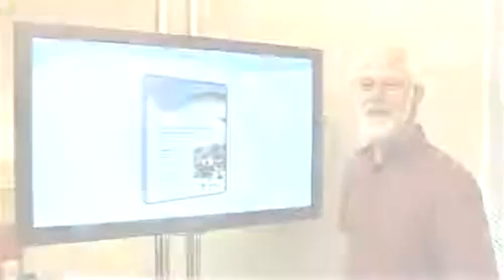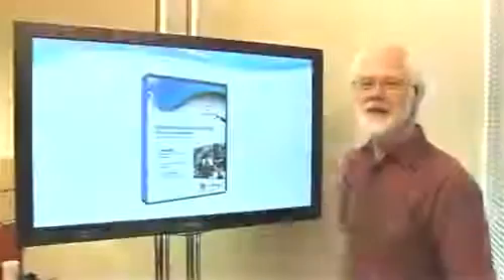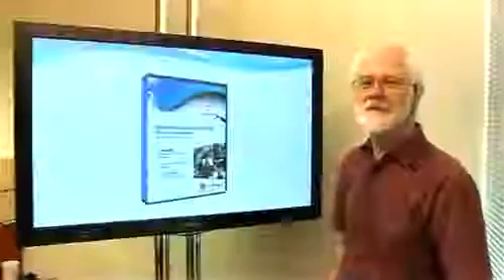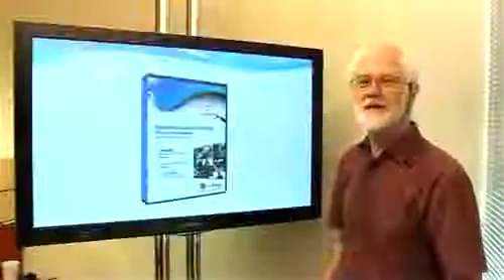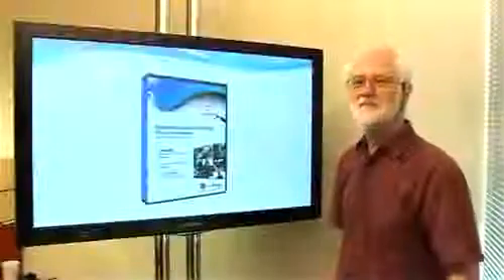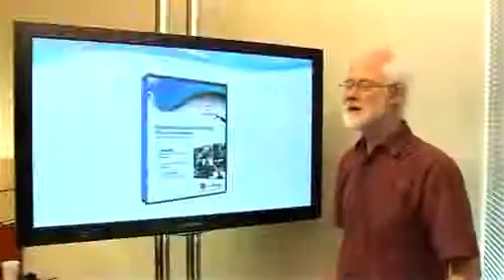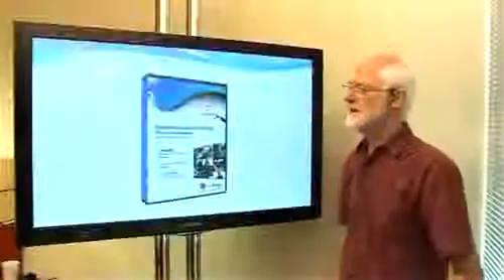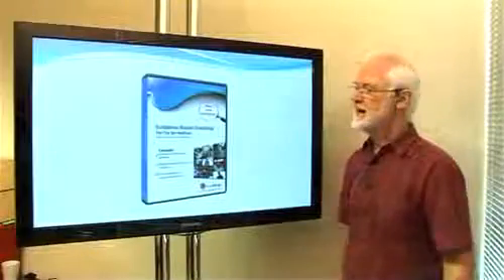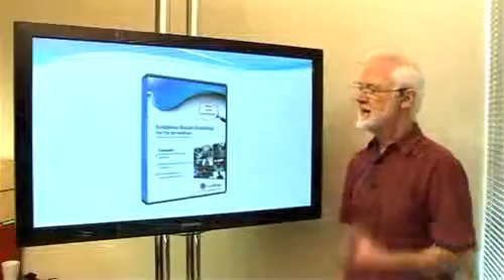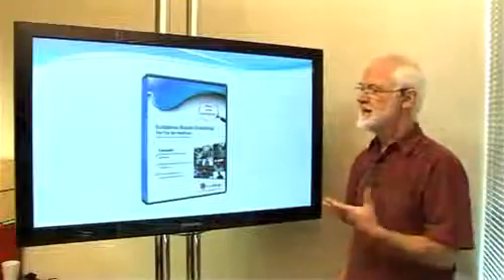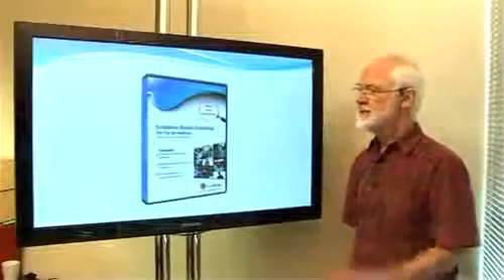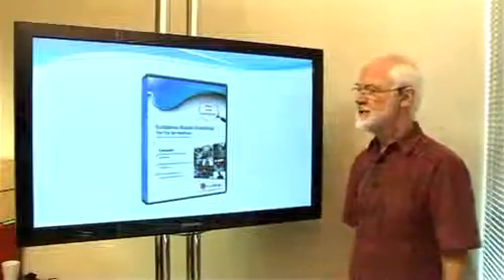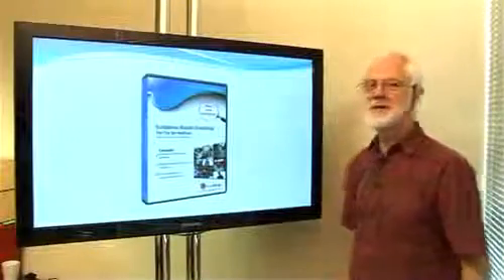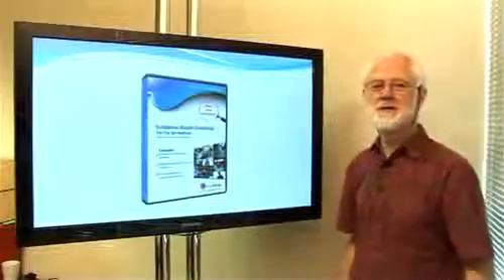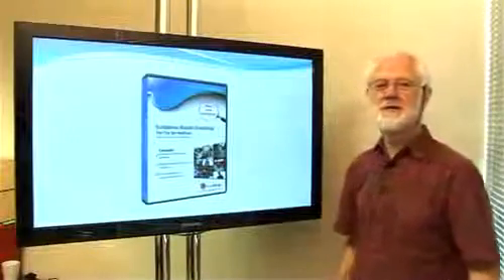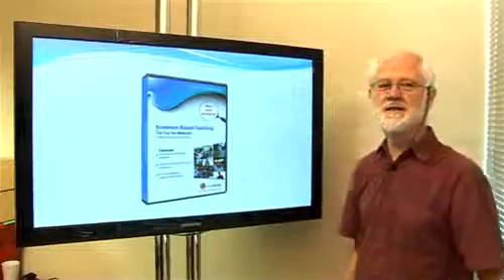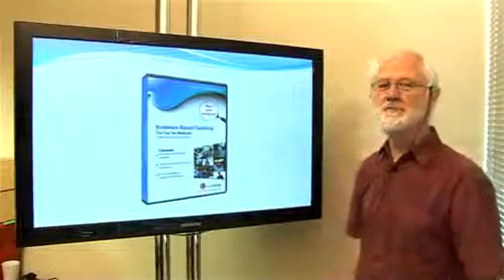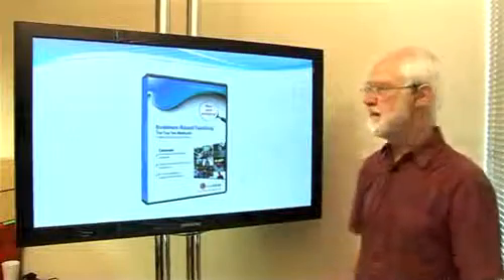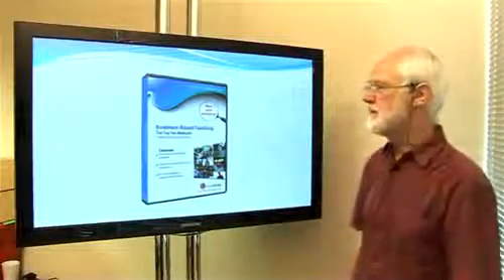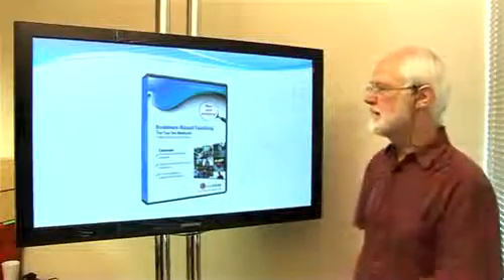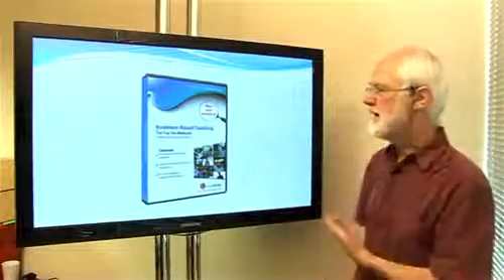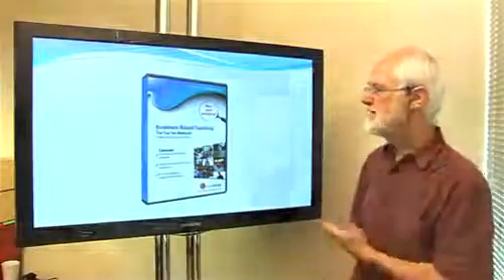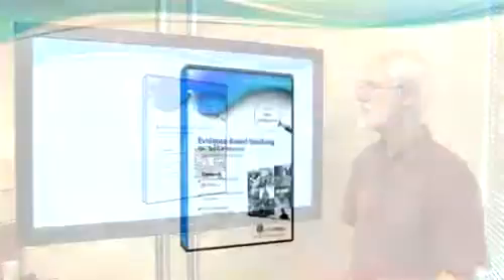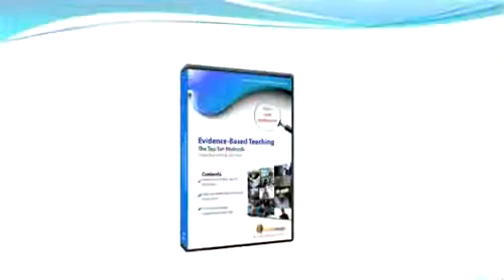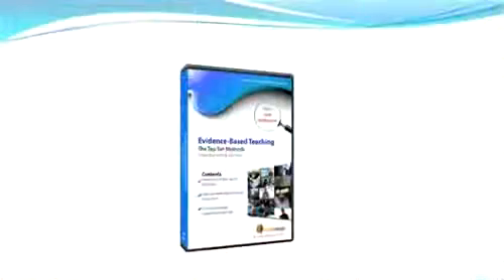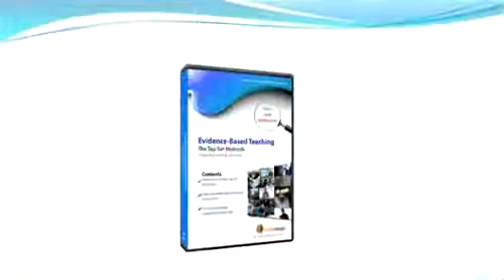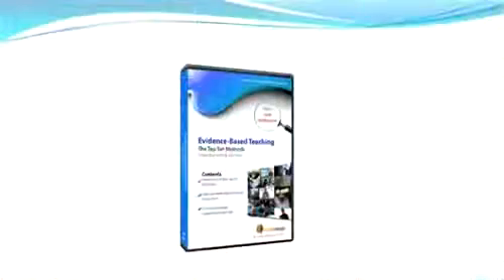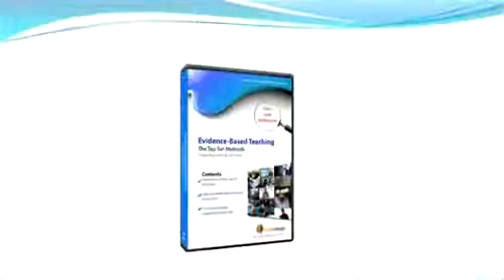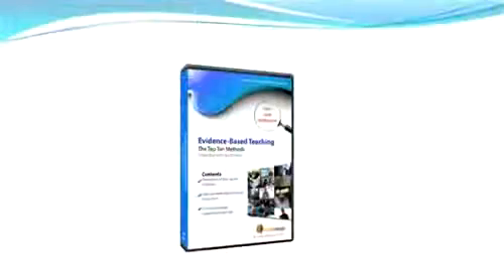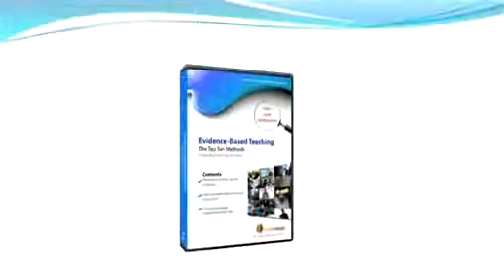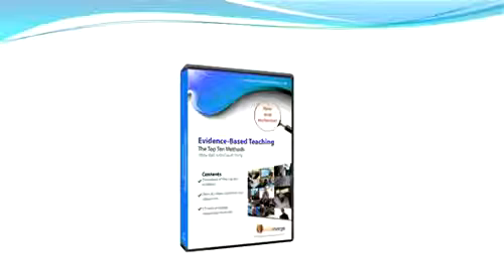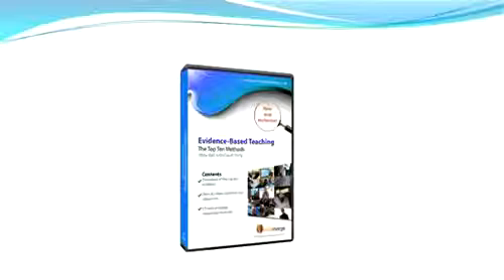Hello, my name is Mike Bell, and I'm here to introduce the new DVD from MediaMerge, Evidence-Based Teaching: The Top Ten Methods.